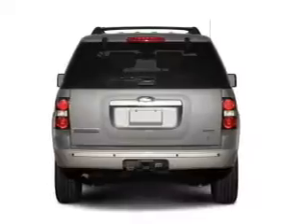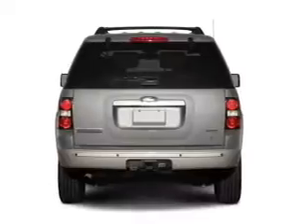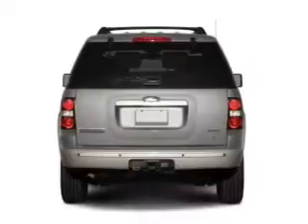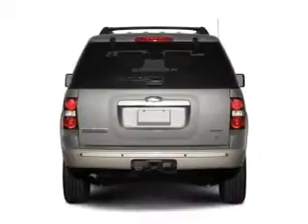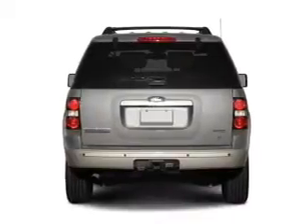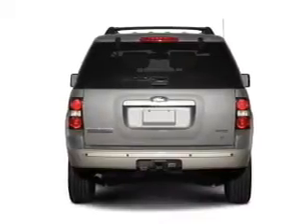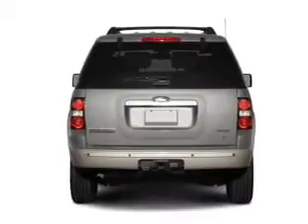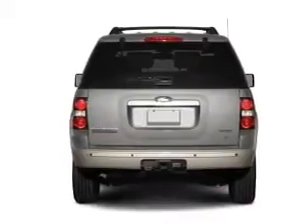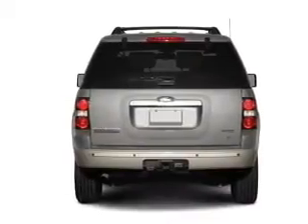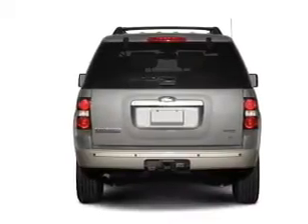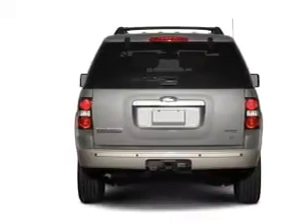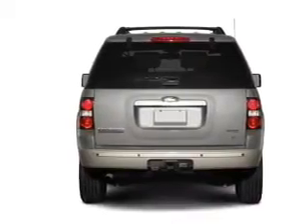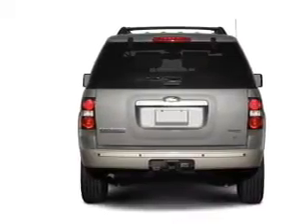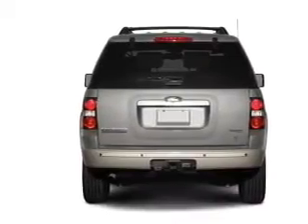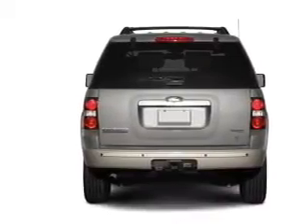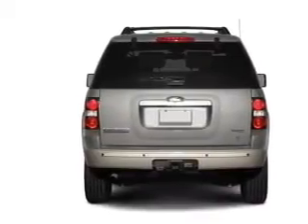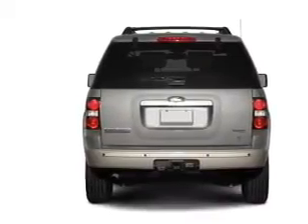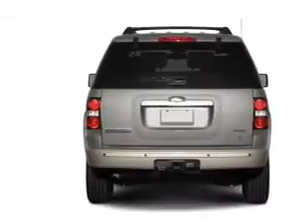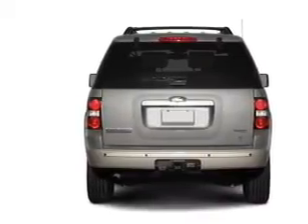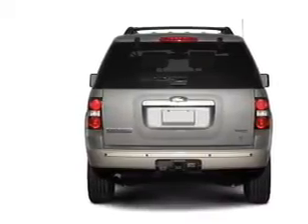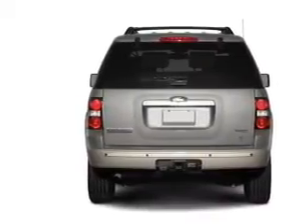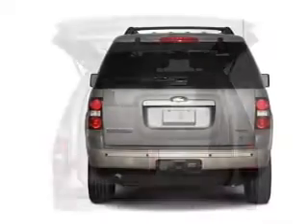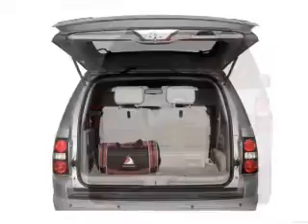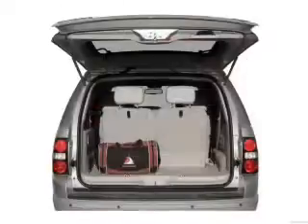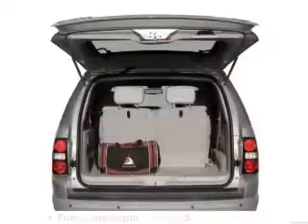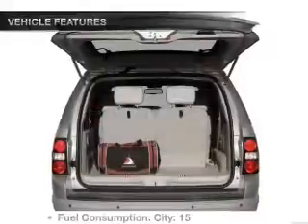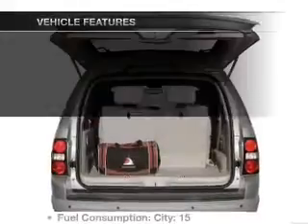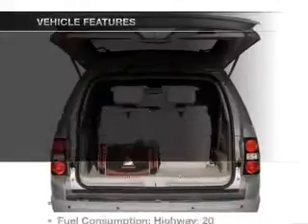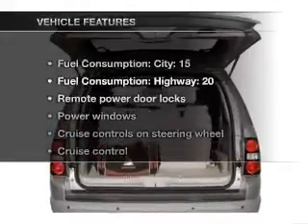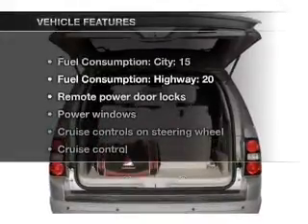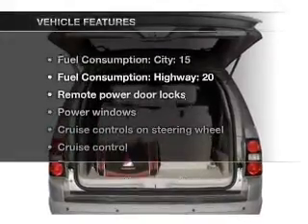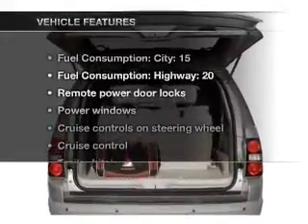Premium wheels give a more luxurious look. The anti-lock braking system will keep you safe on the road. And with these notable features, you won't want to miss out on the opportunity to own this amazing ride.